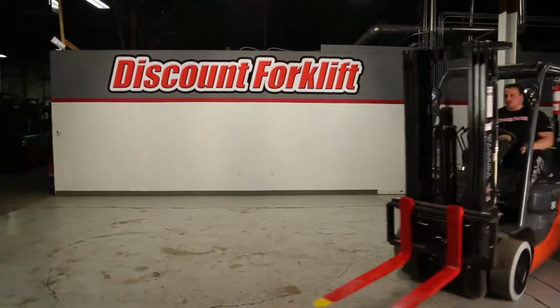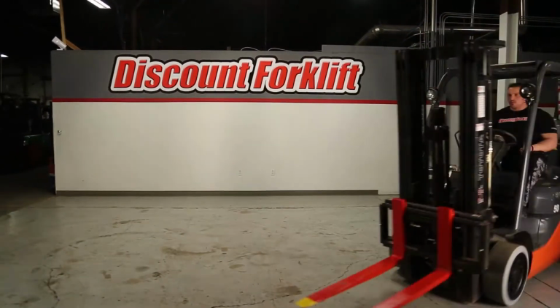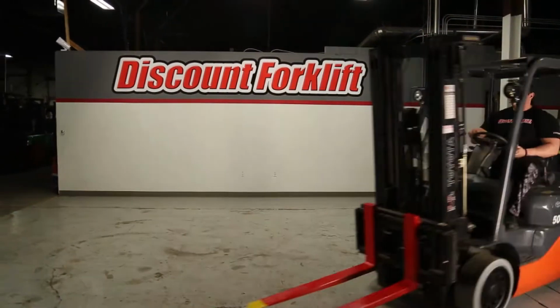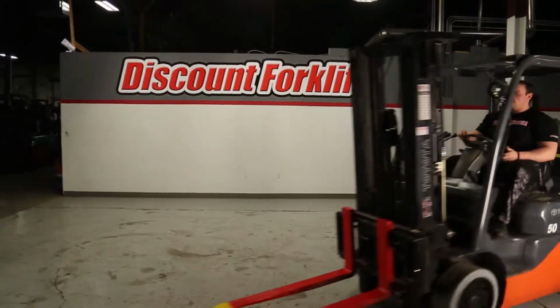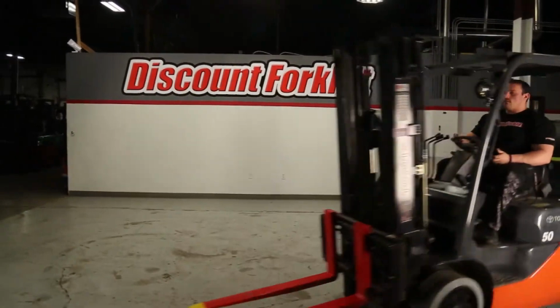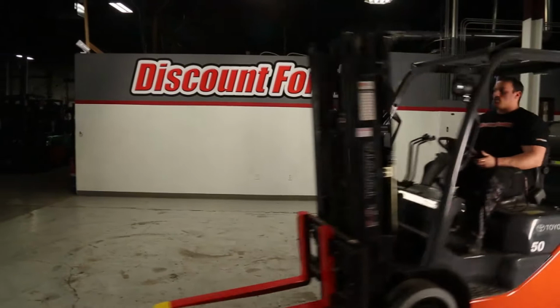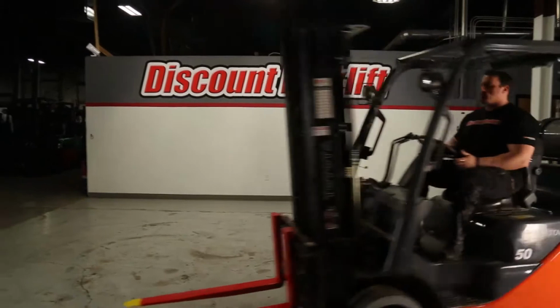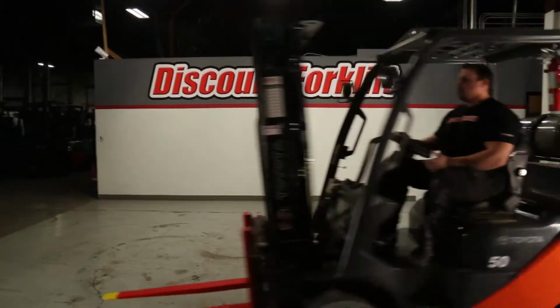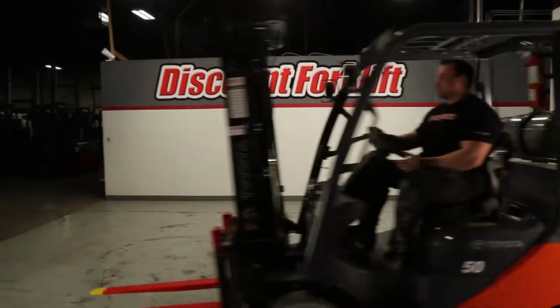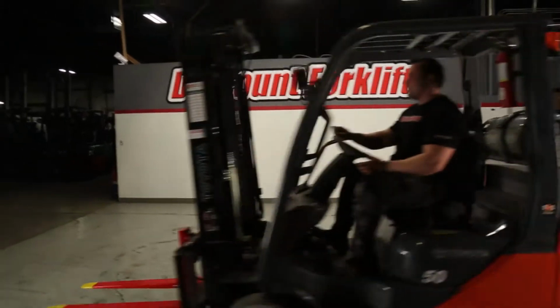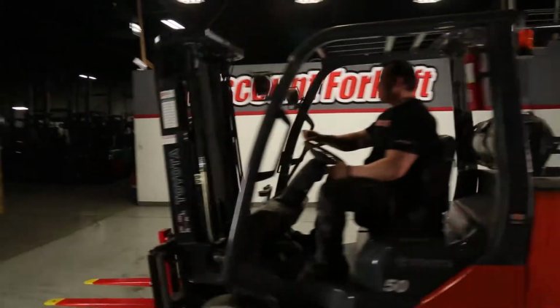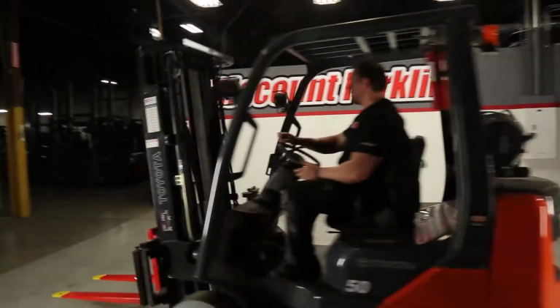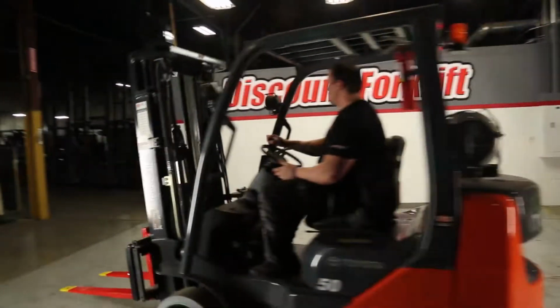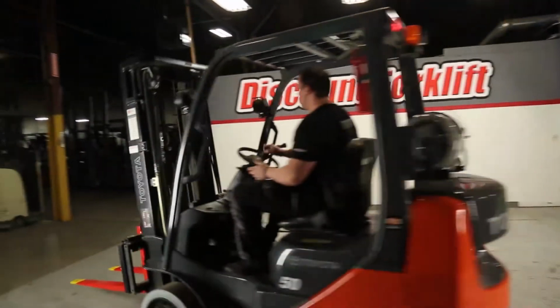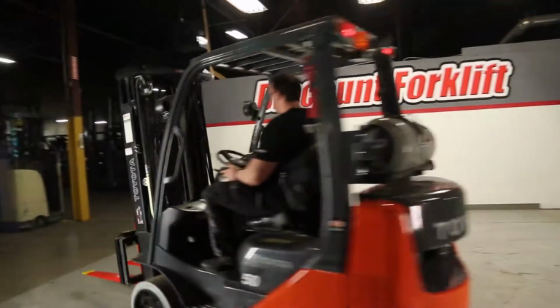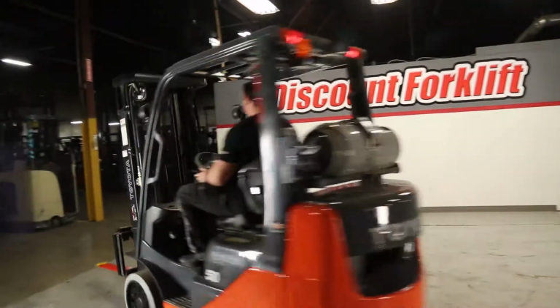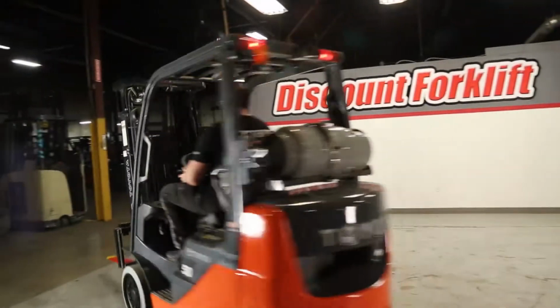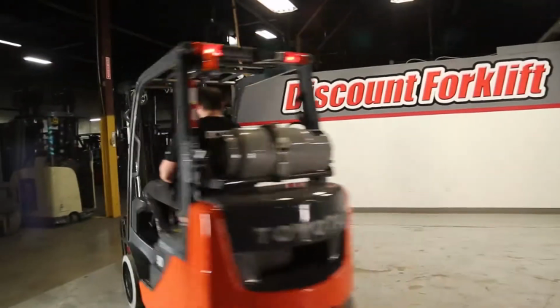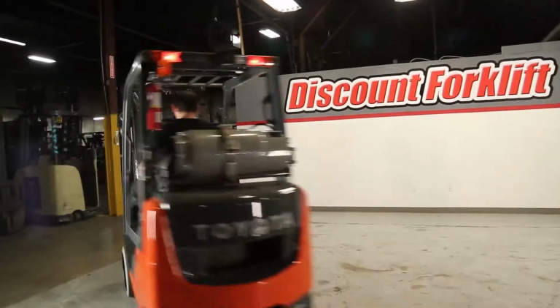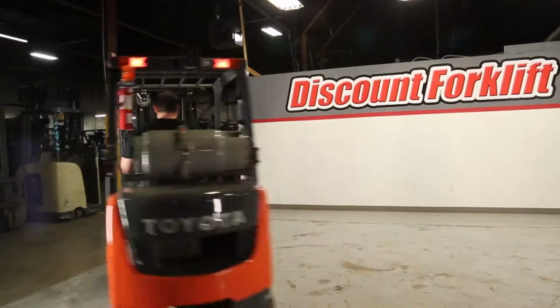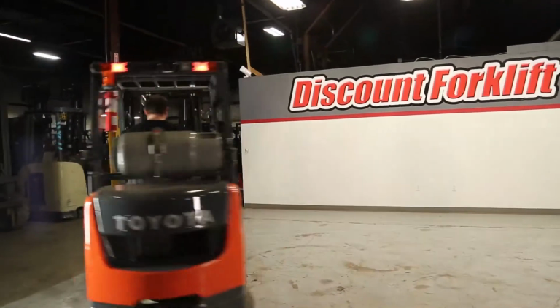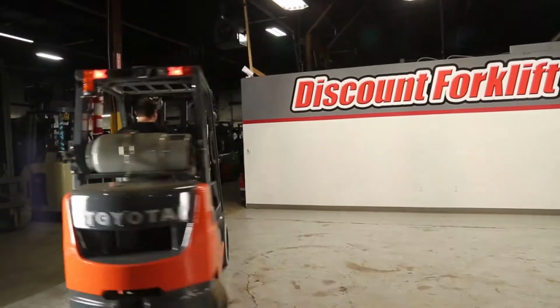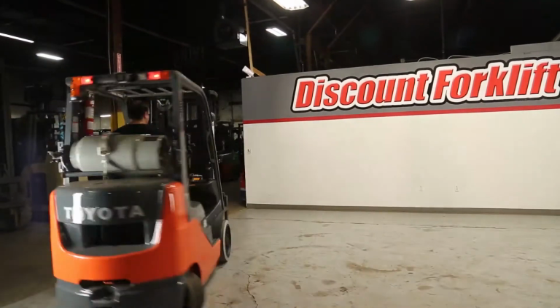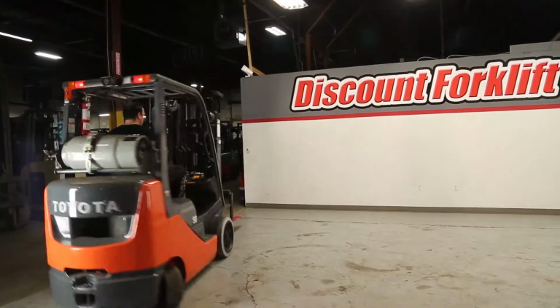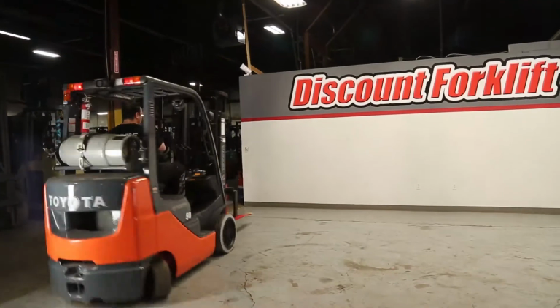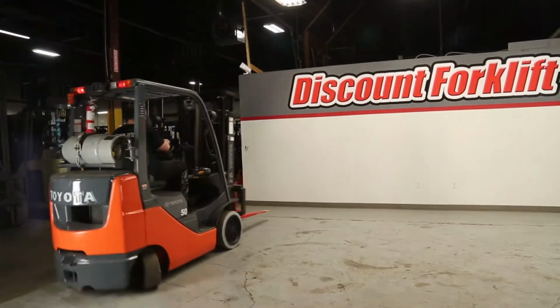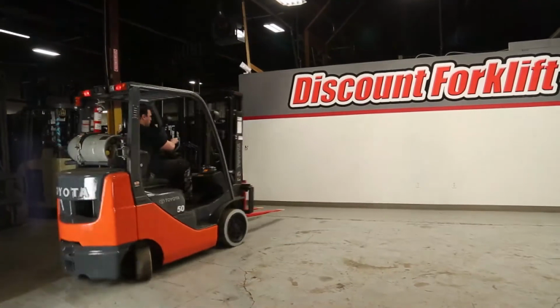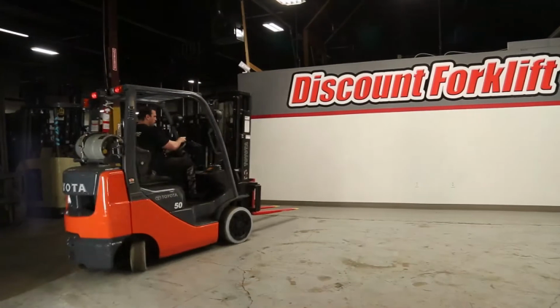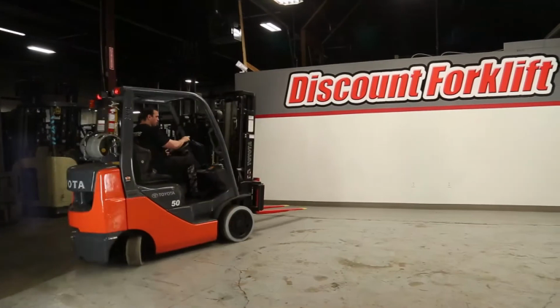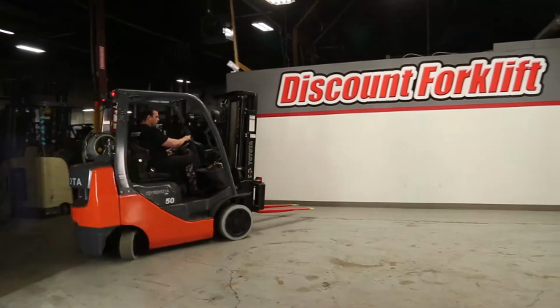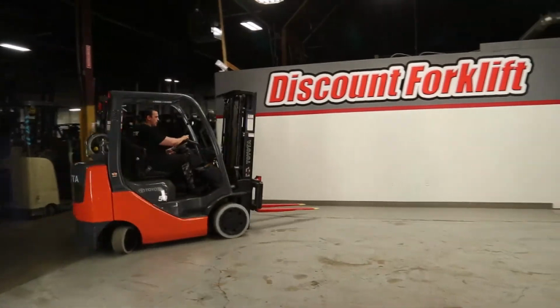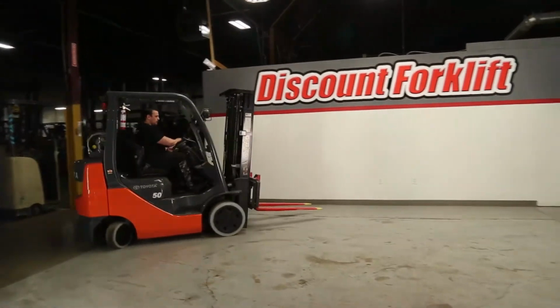It's very, very smooth. It's going to run very well.